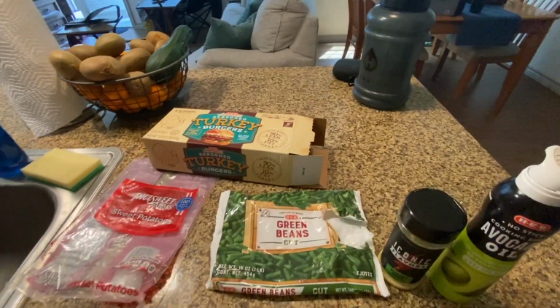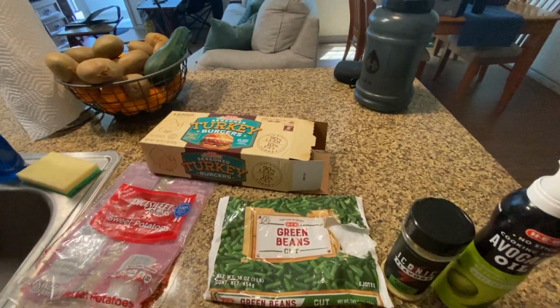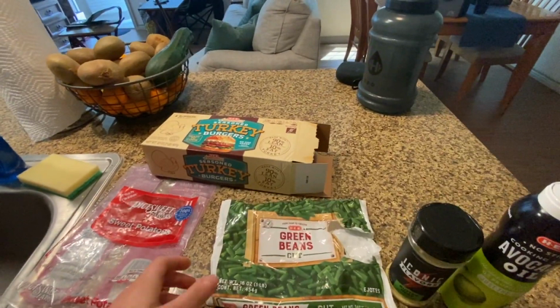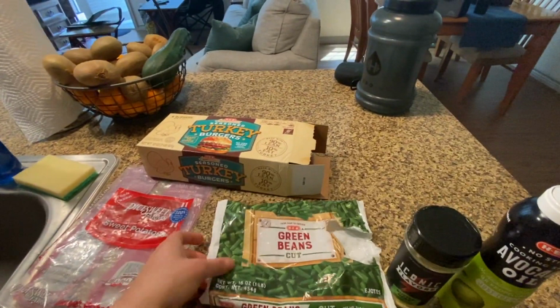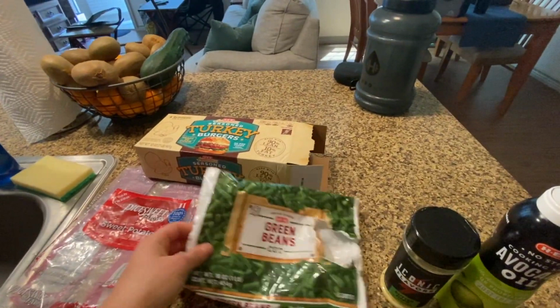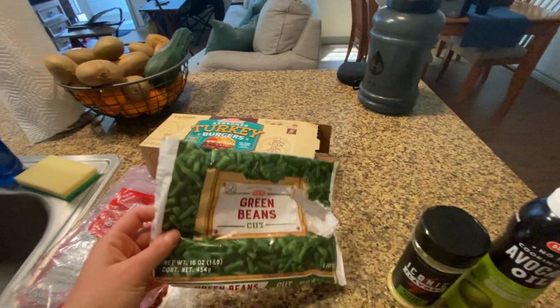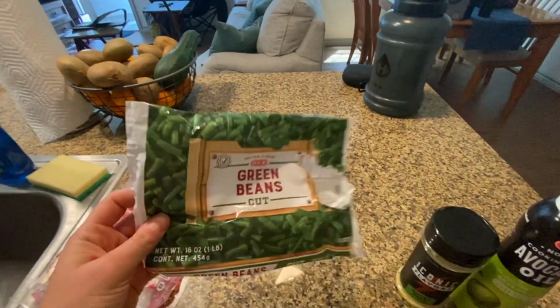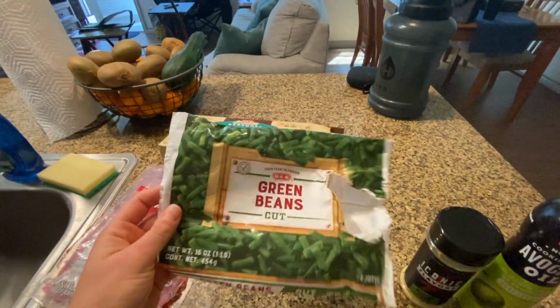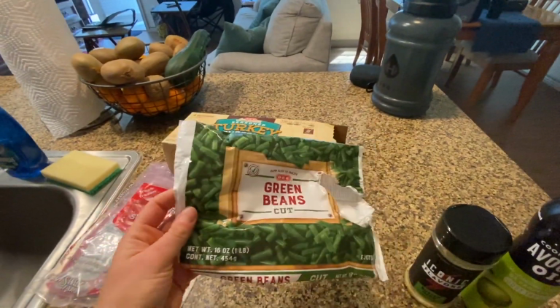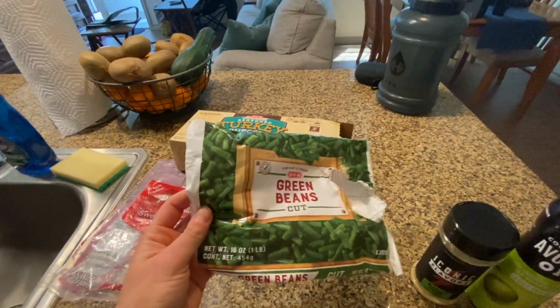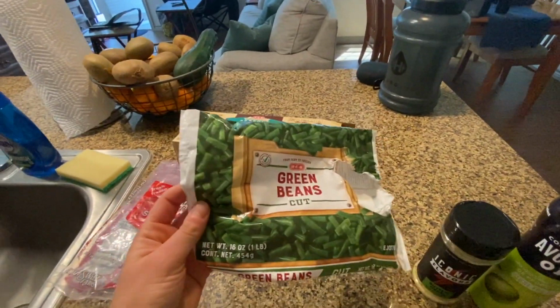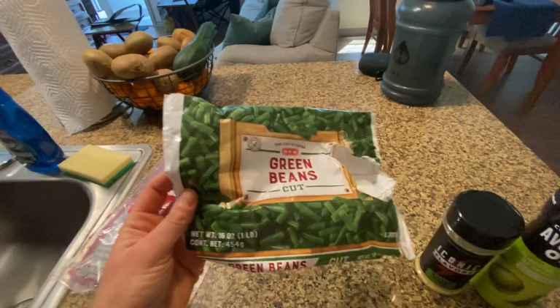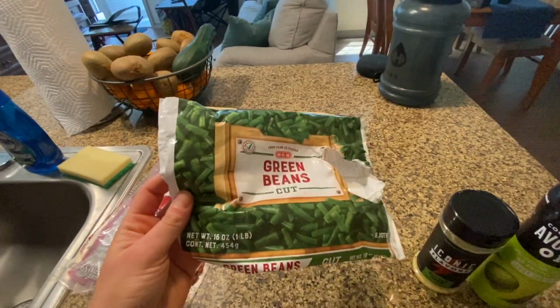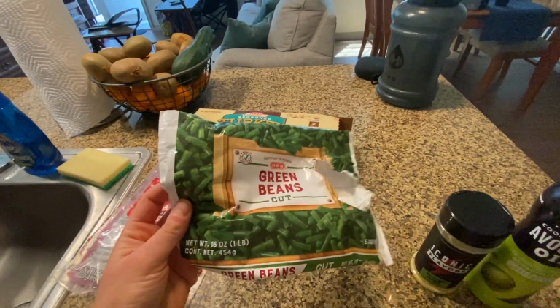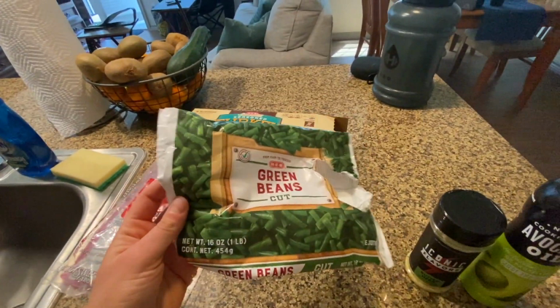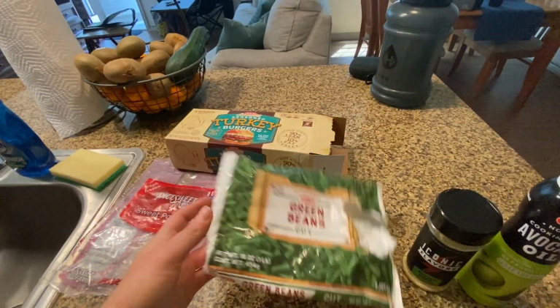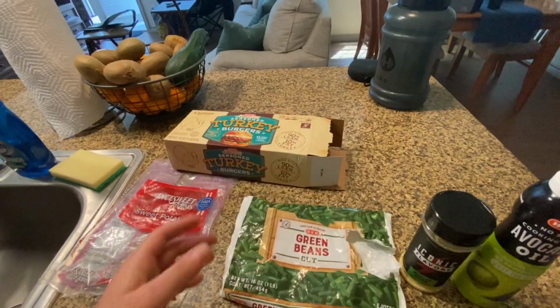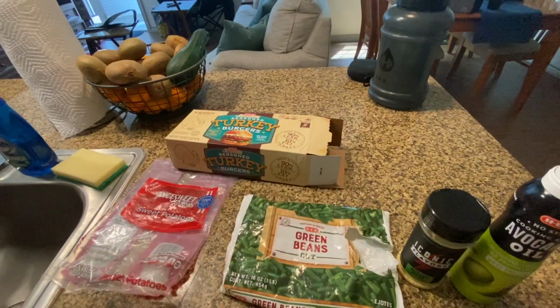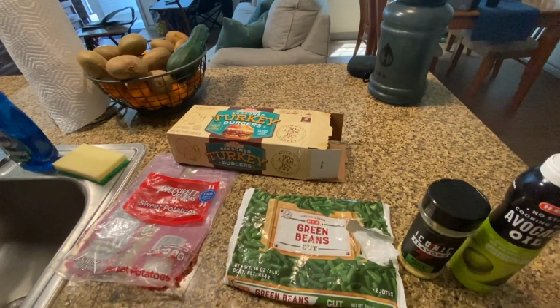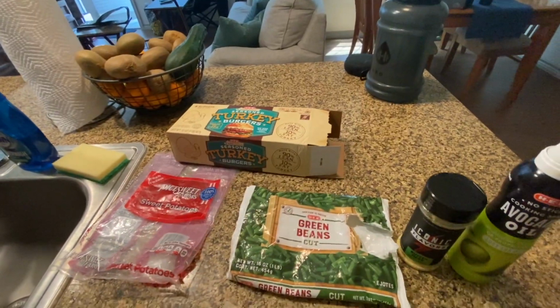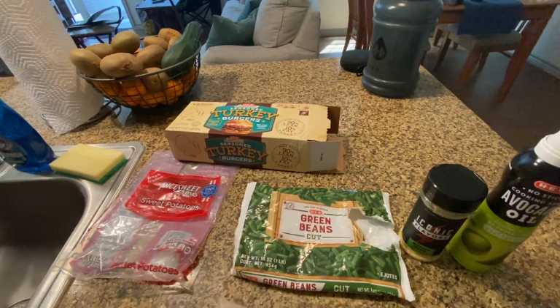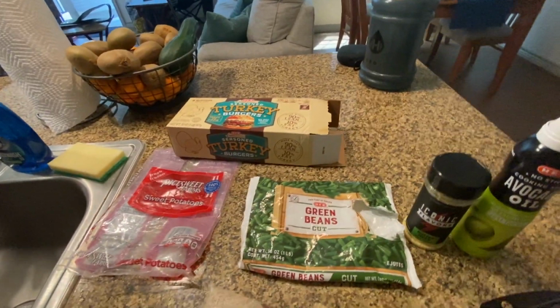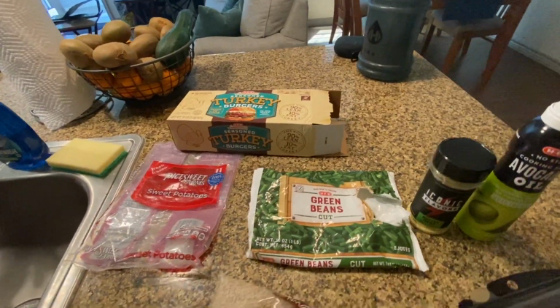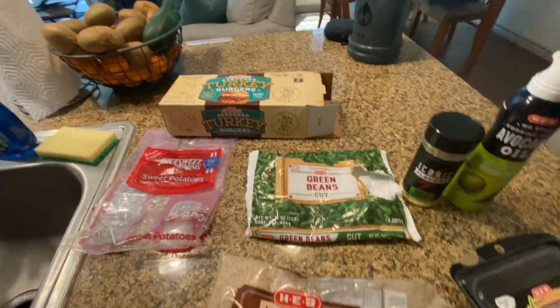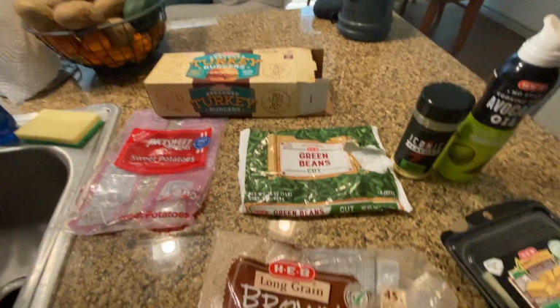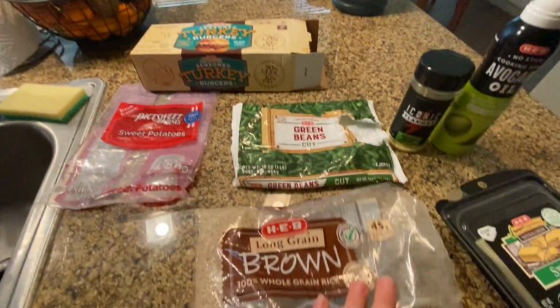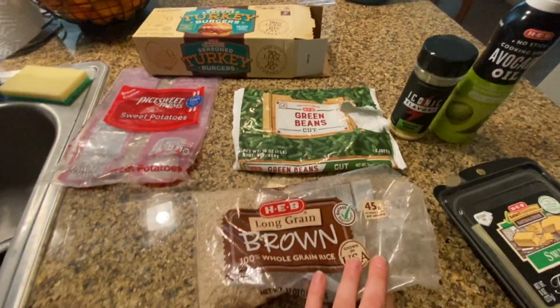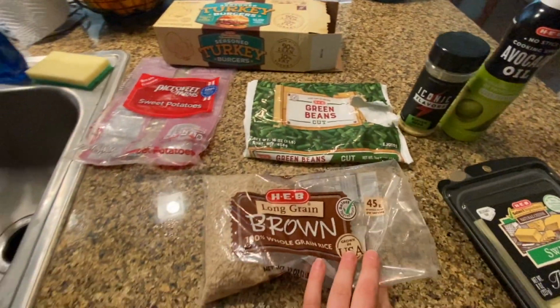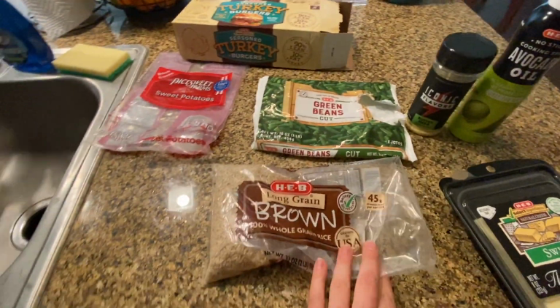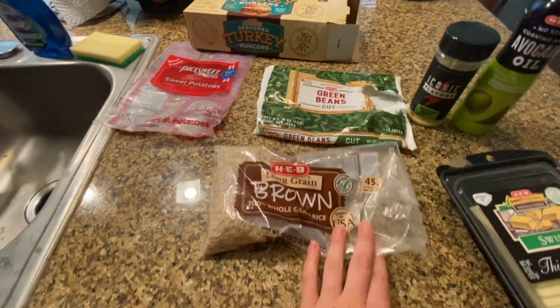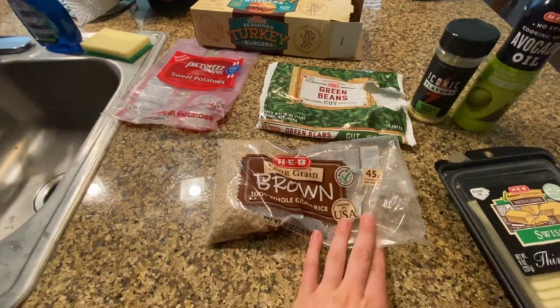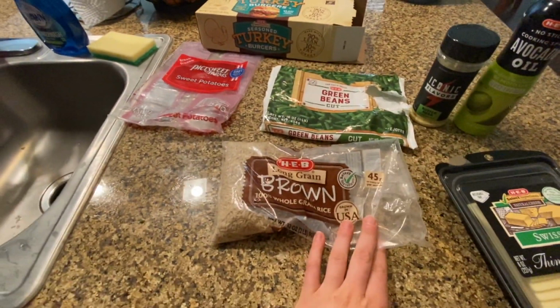The green beans that I'm using are again frozen, HEB brand. And then the rice I'm using is again HEB brand. Can you tell I like HEB?